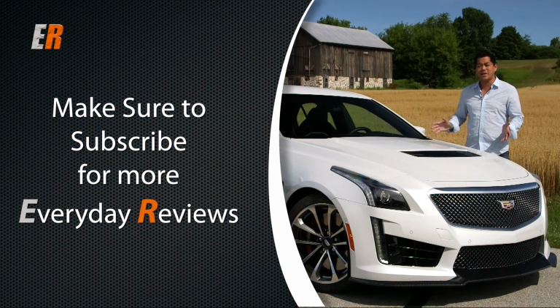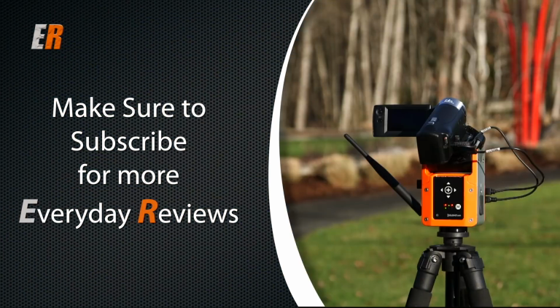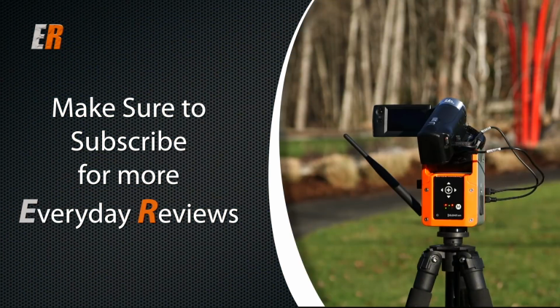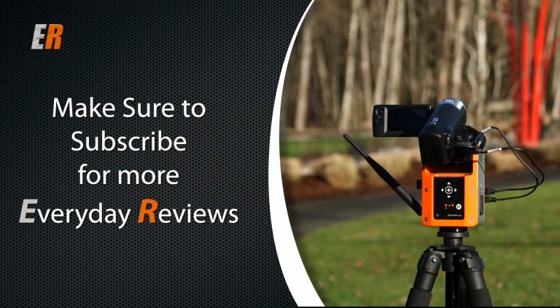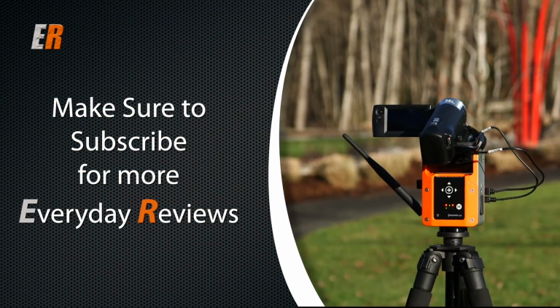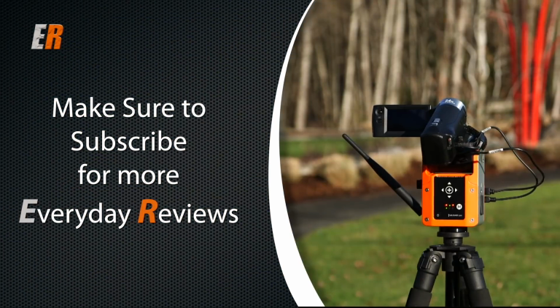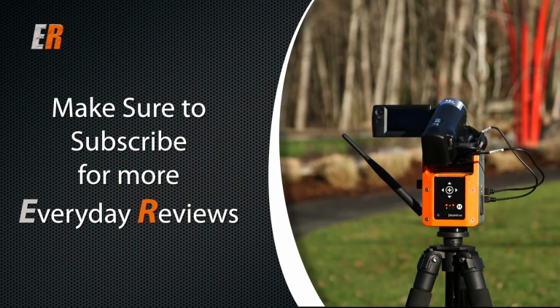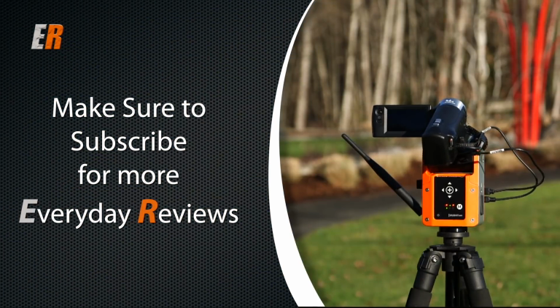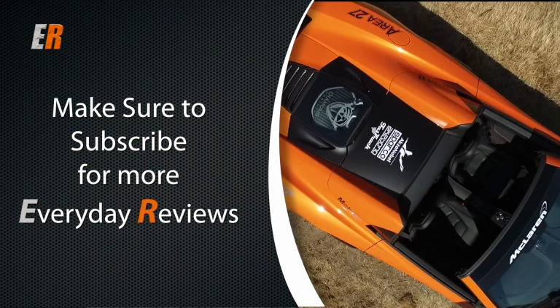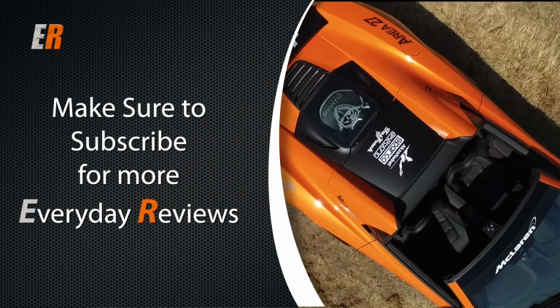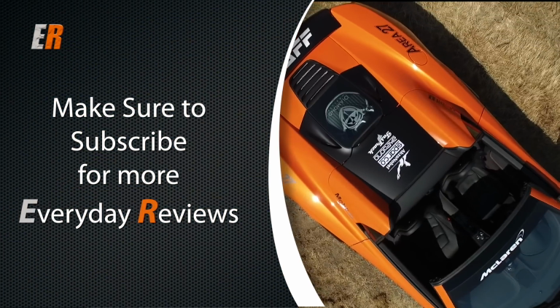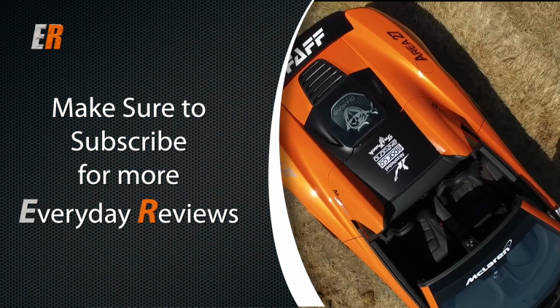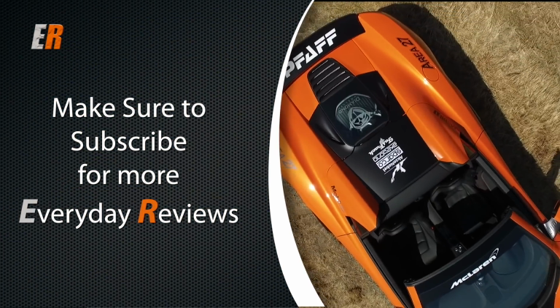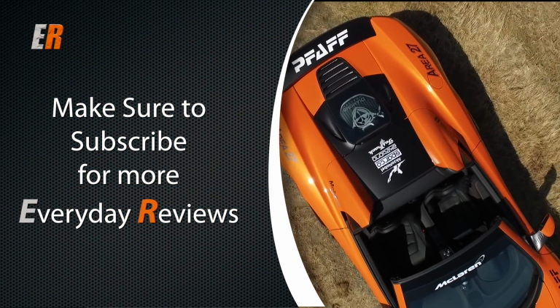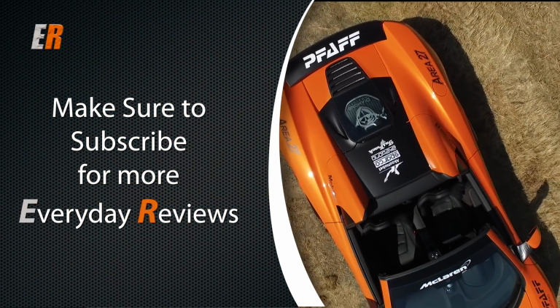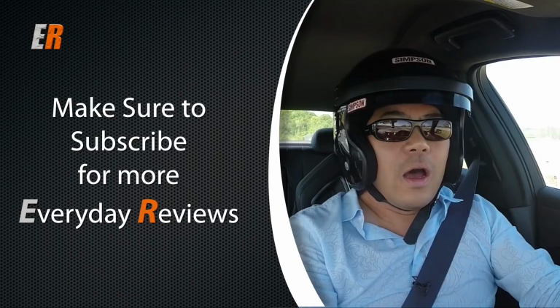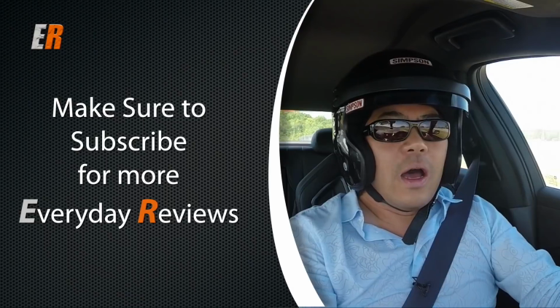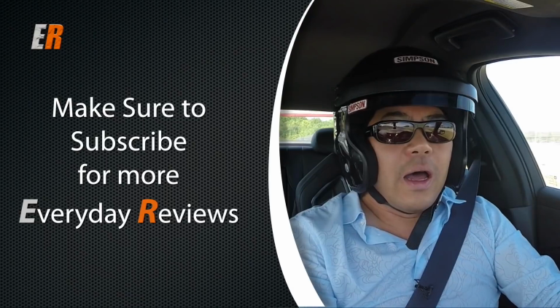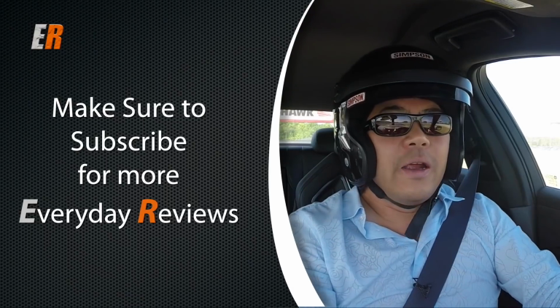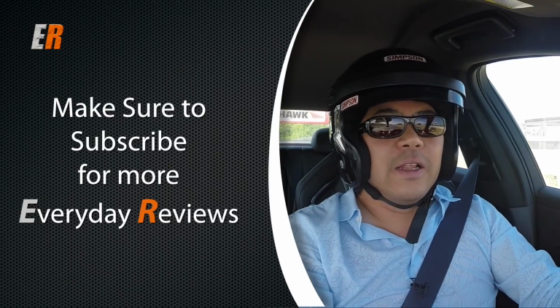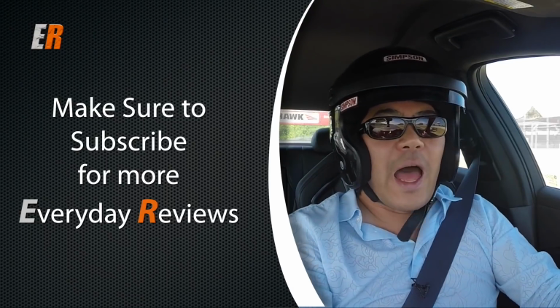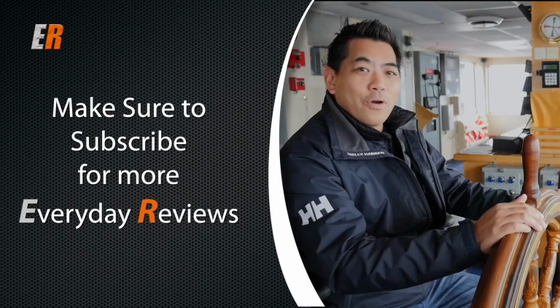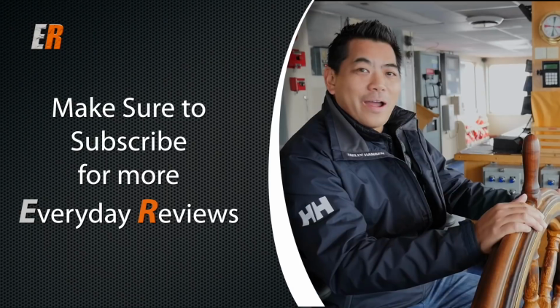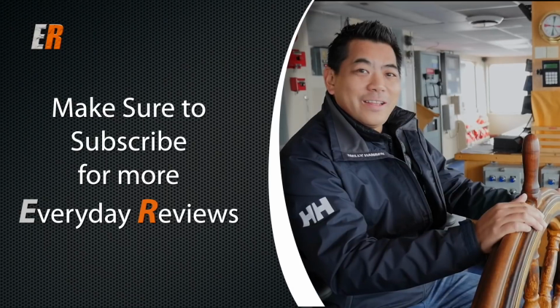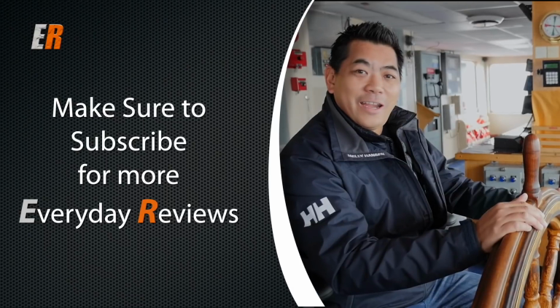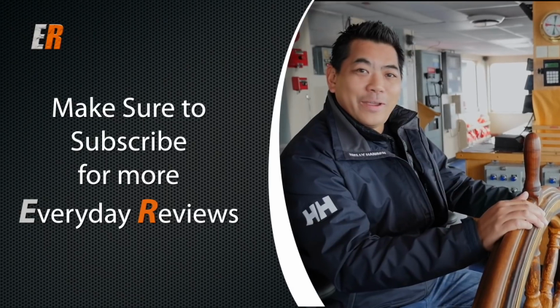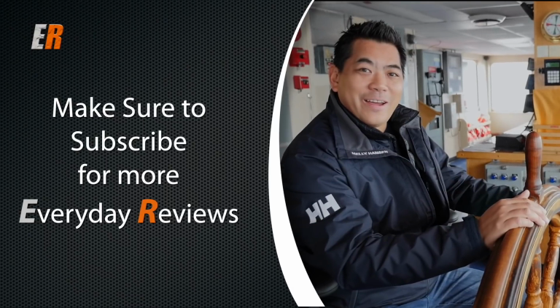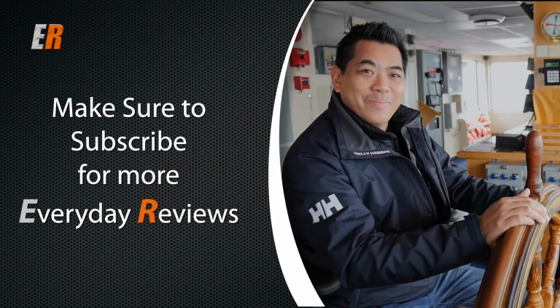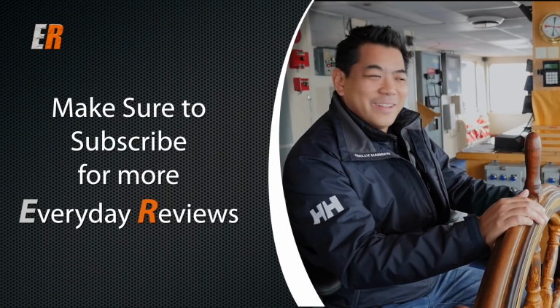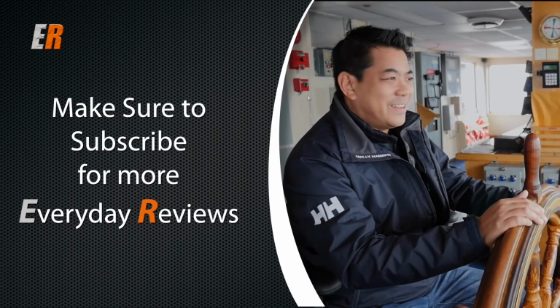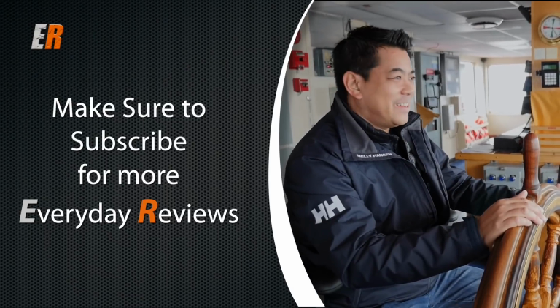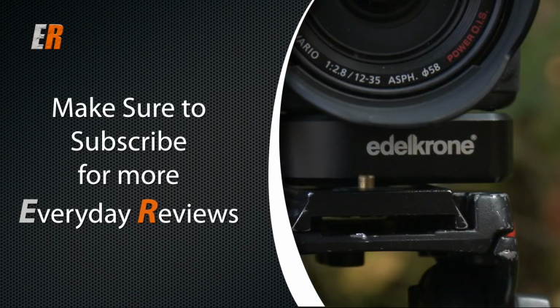If you liked the video, hit the thumbs up. And if you want to see more everyday reviews, hit the subscribe button. Thanks for watching.